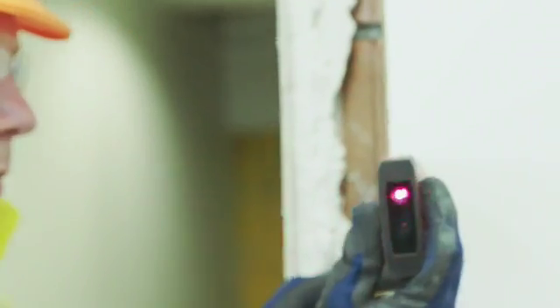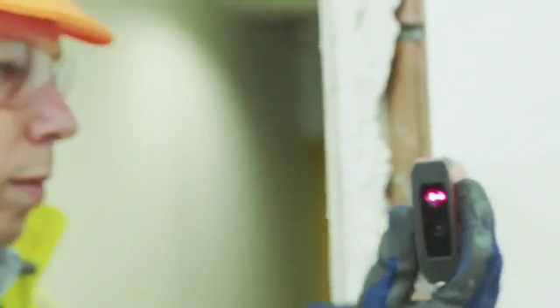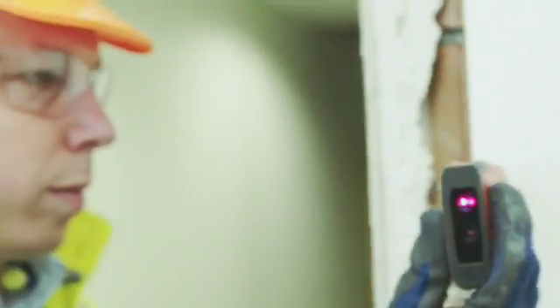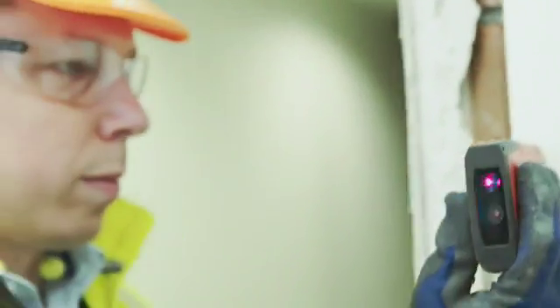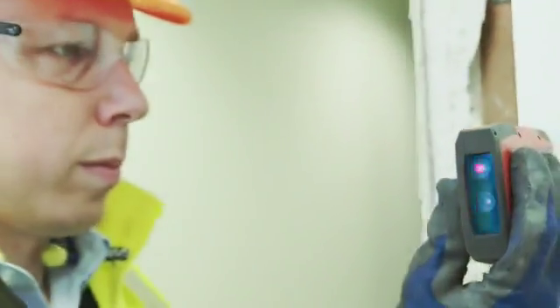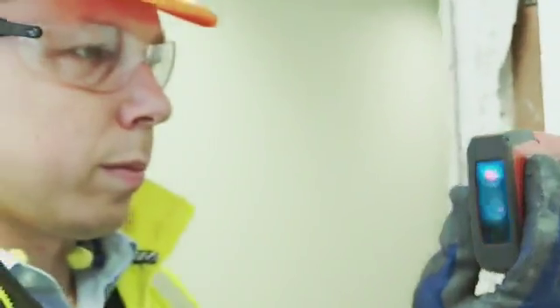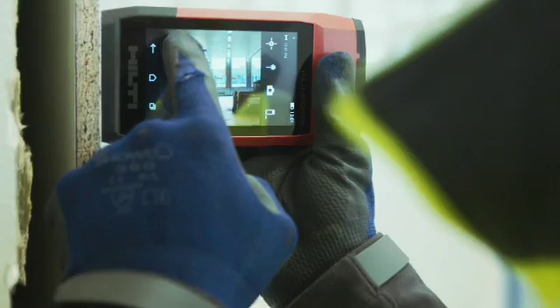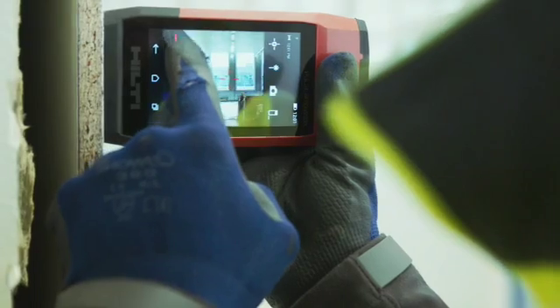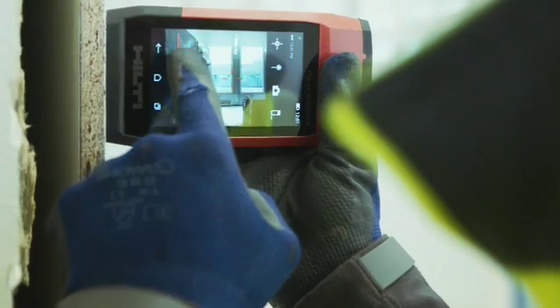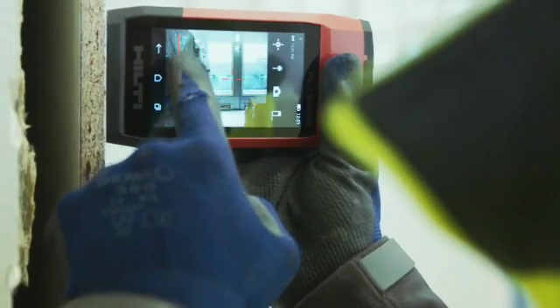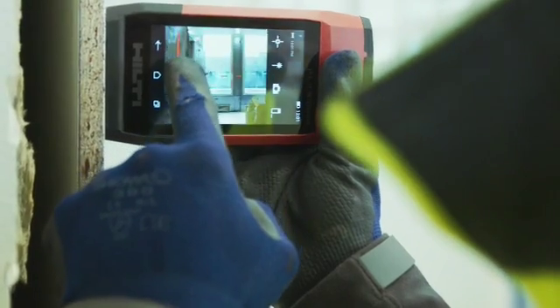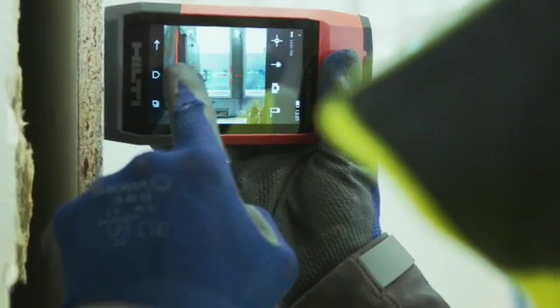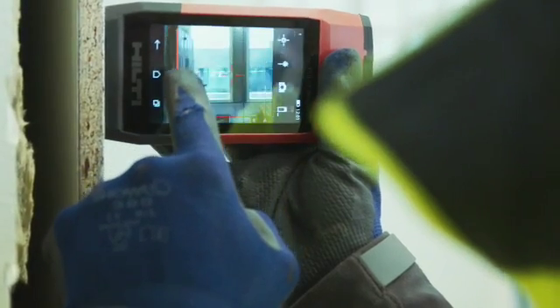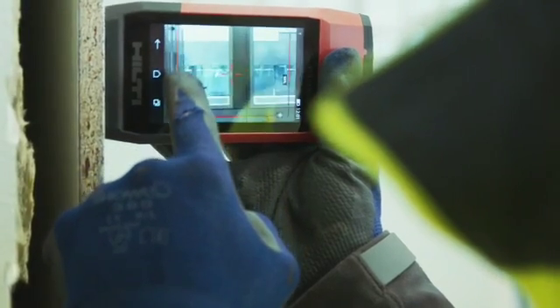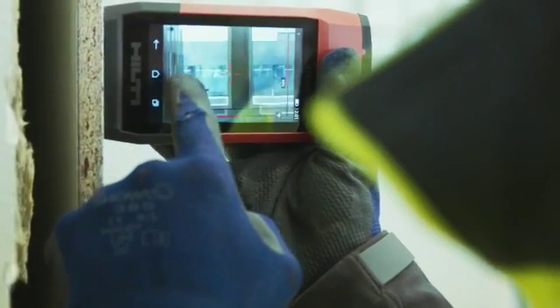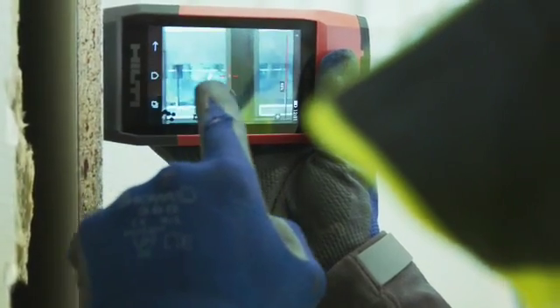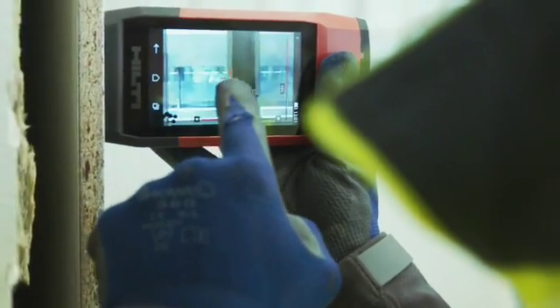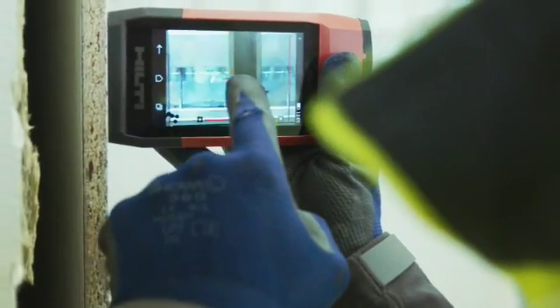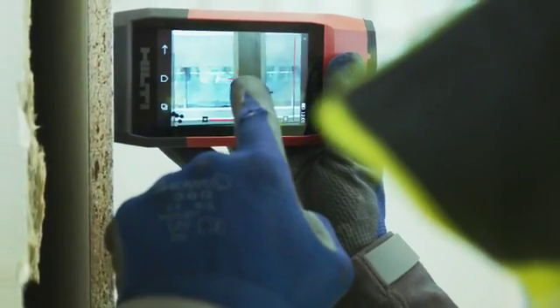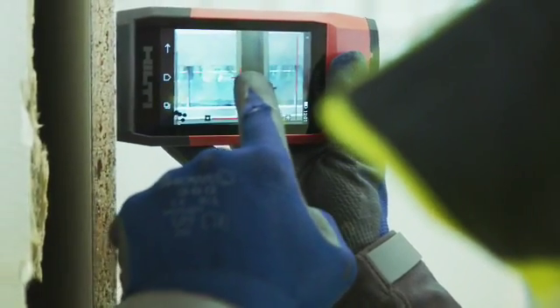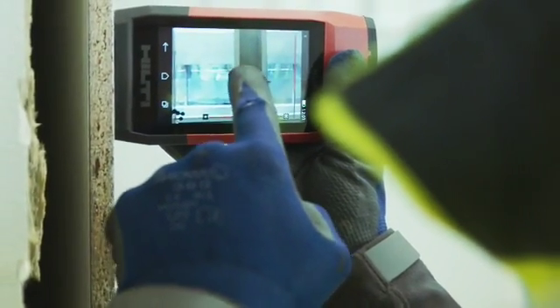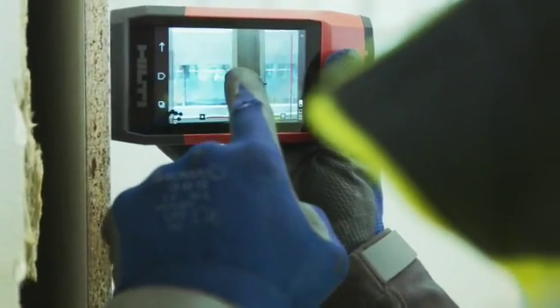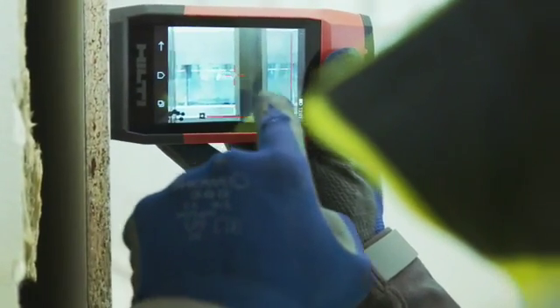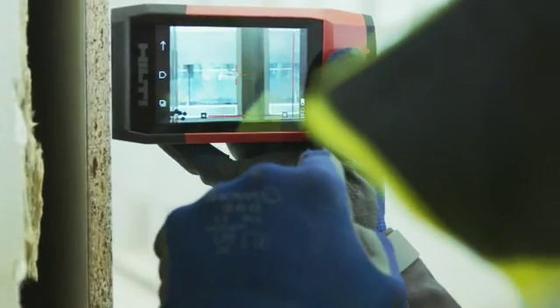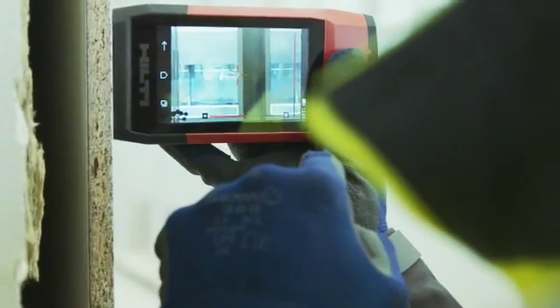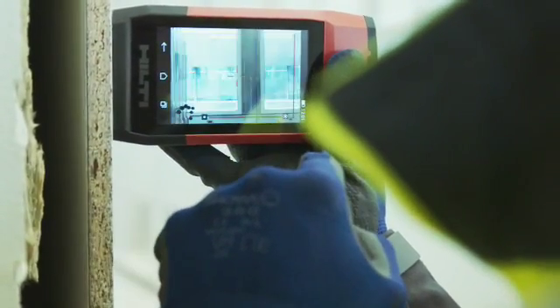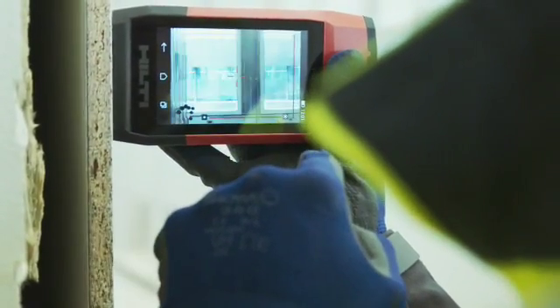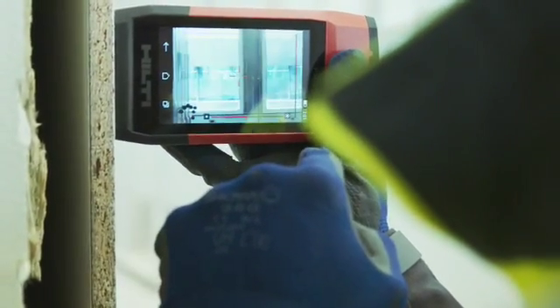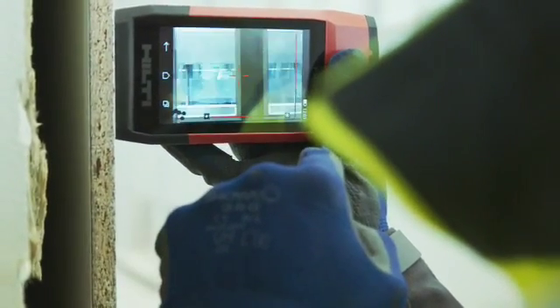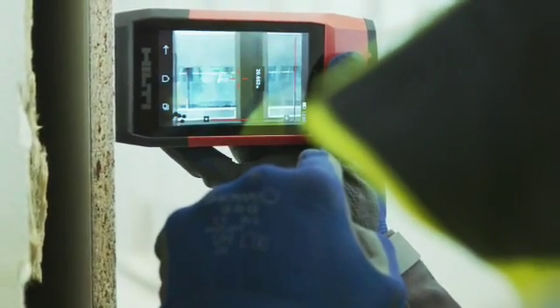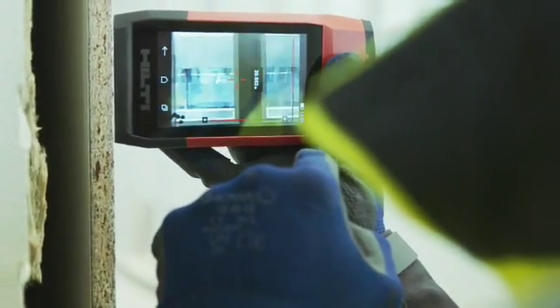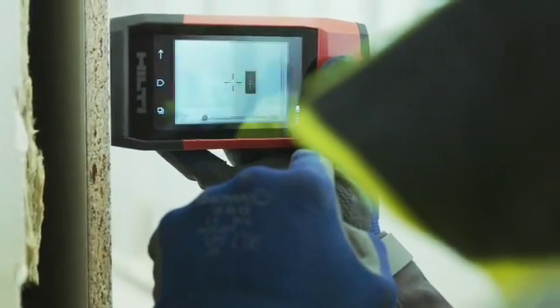Capture a laser measurement, zoom in clearly, and draw precise laser measurements directly onto the picture.